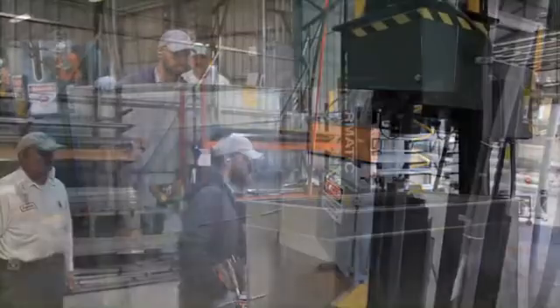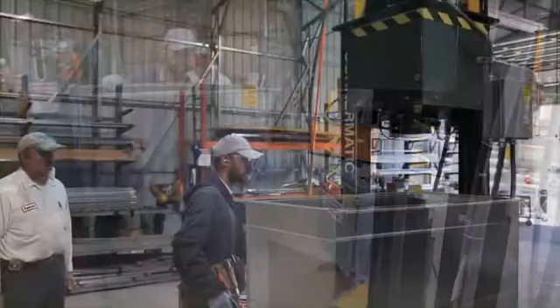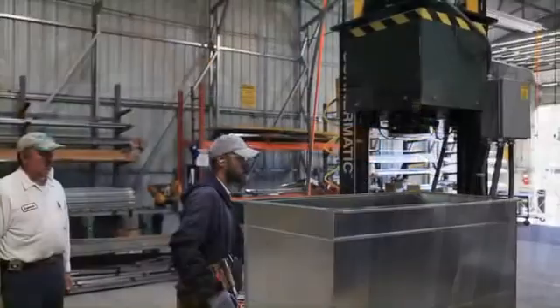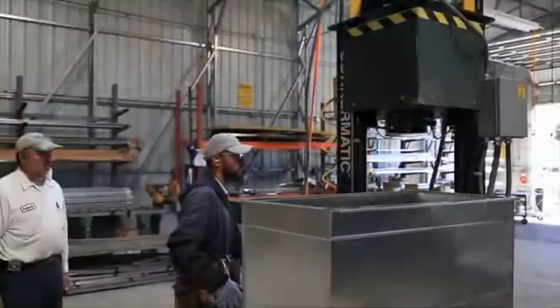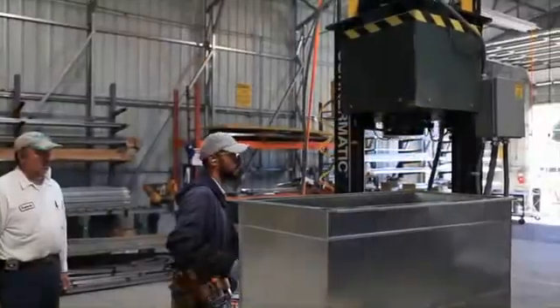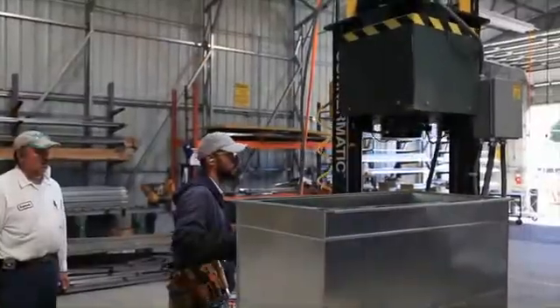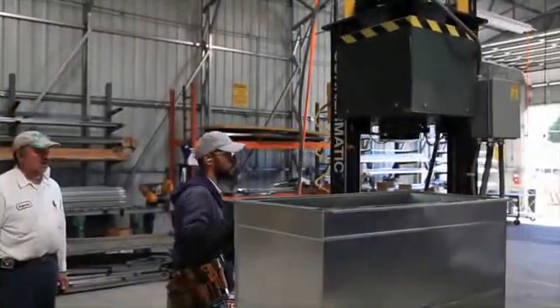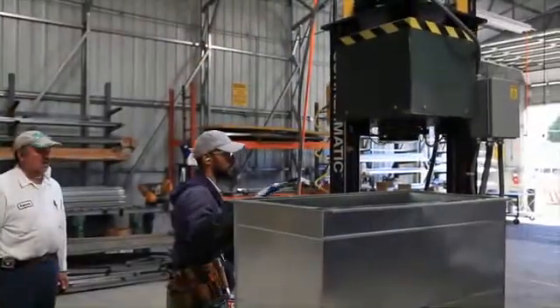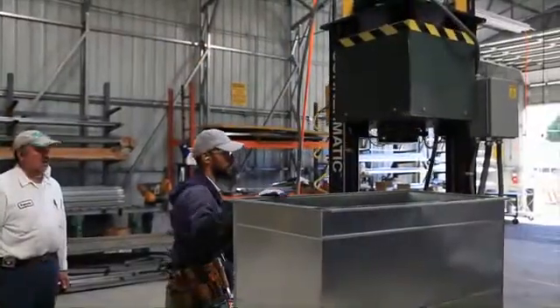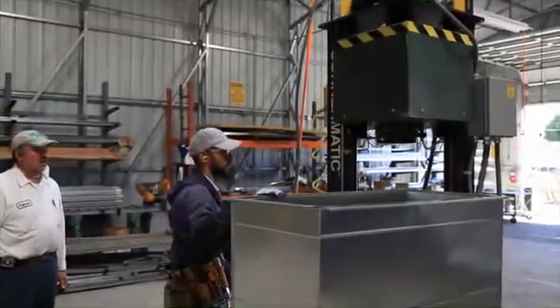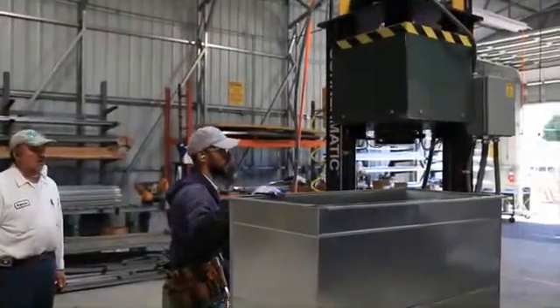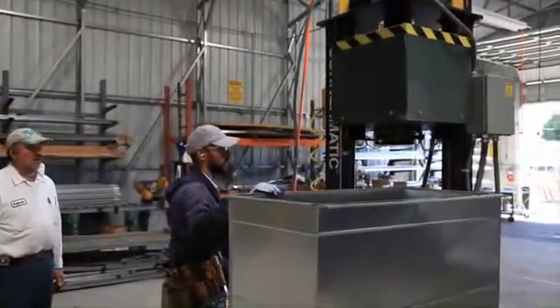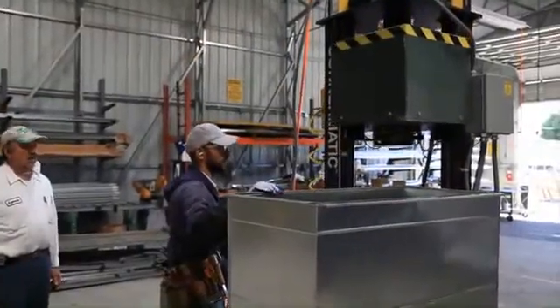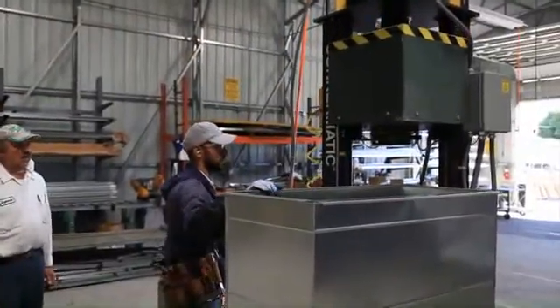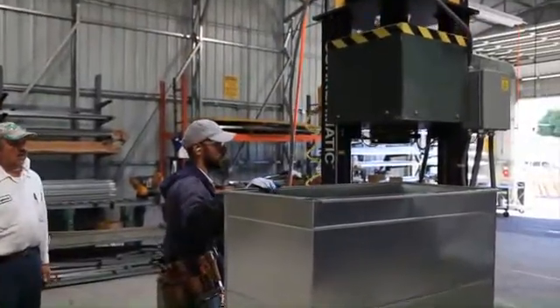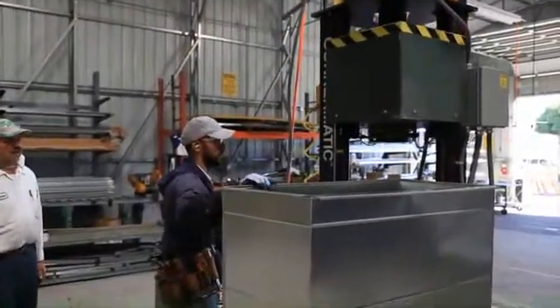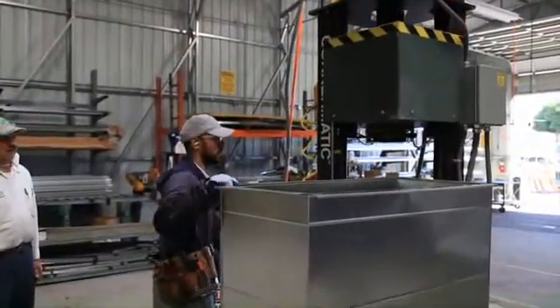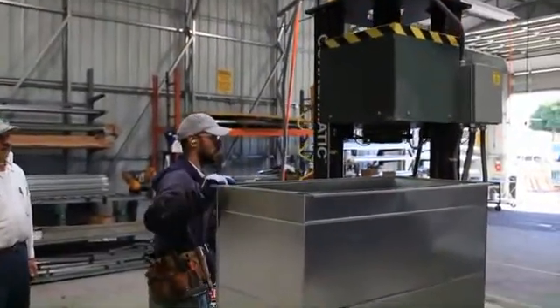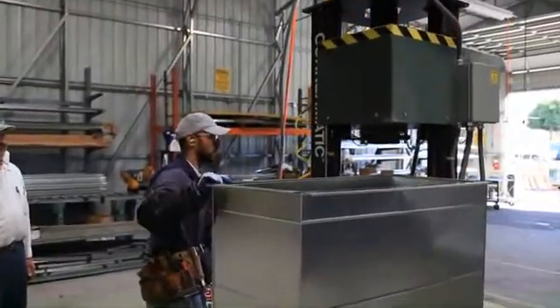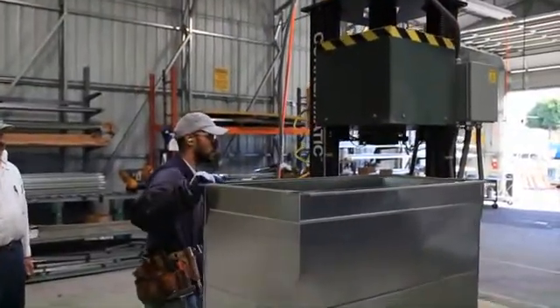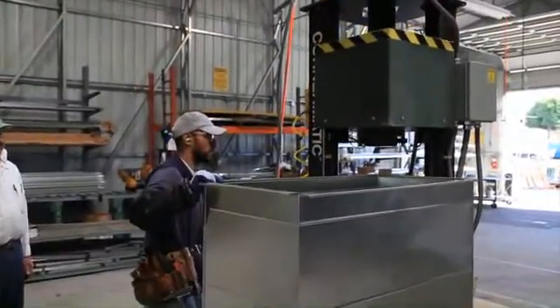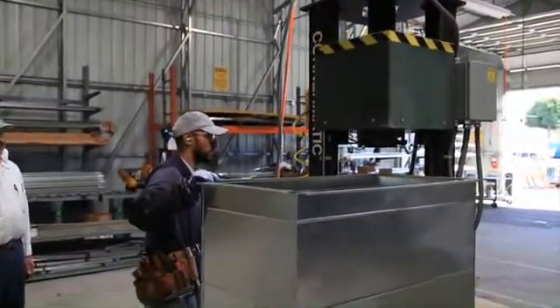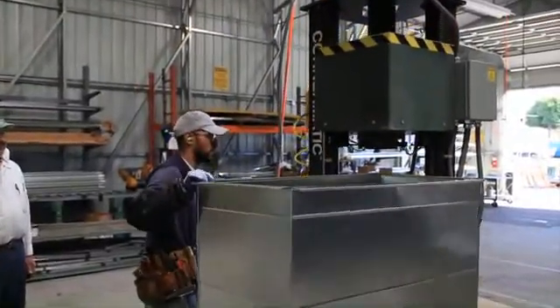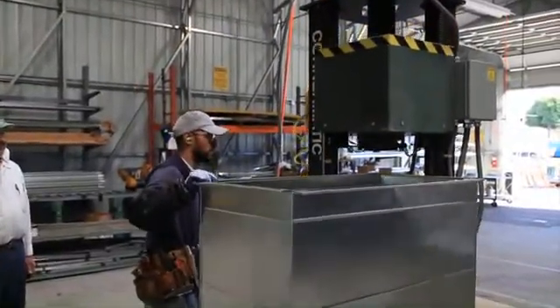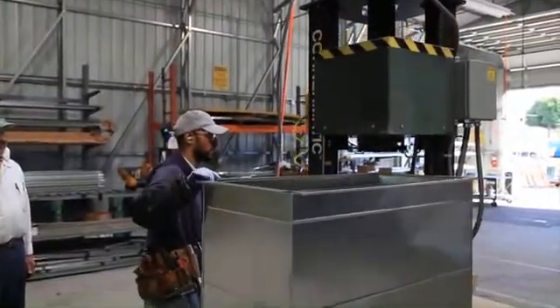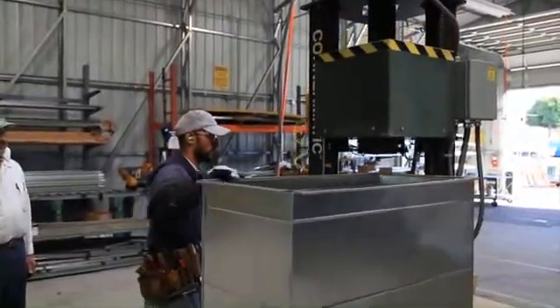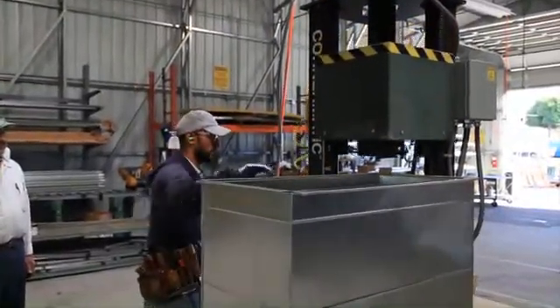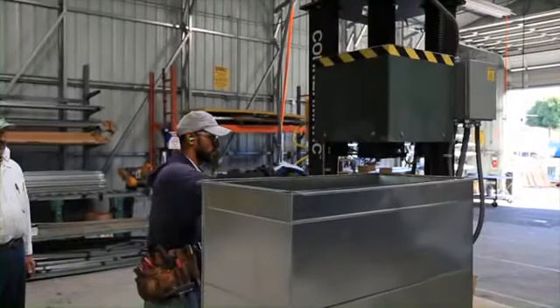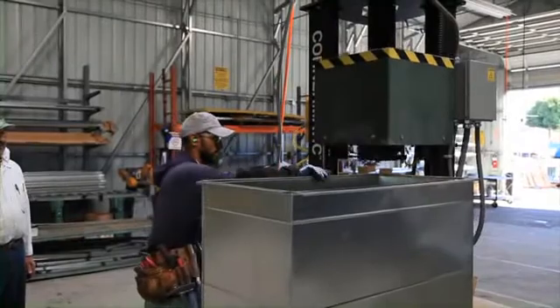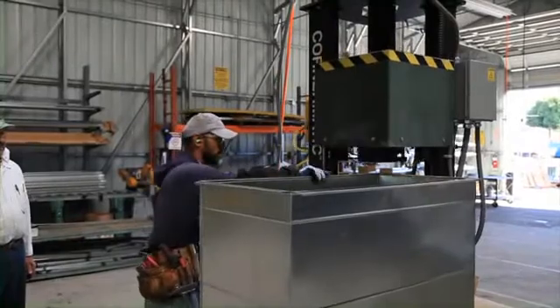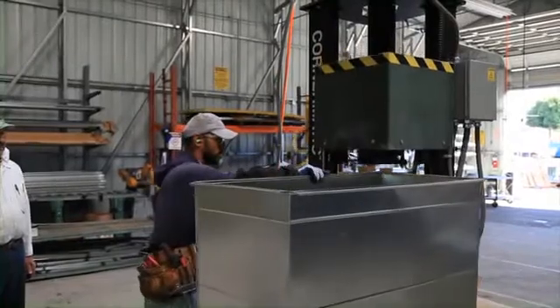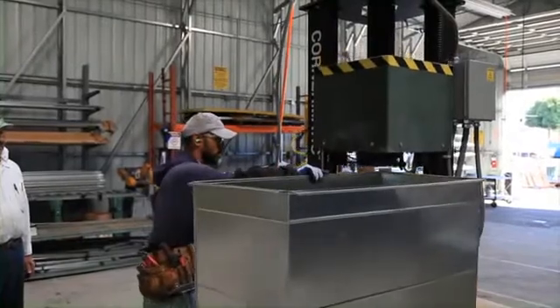An adjustable dual head is available for contractors using 72-inch coils or 2-meter ductwork.